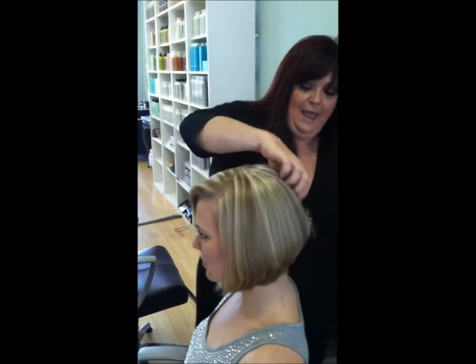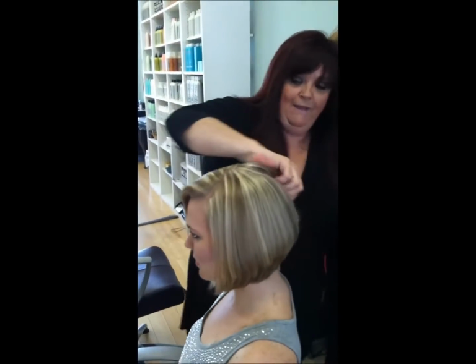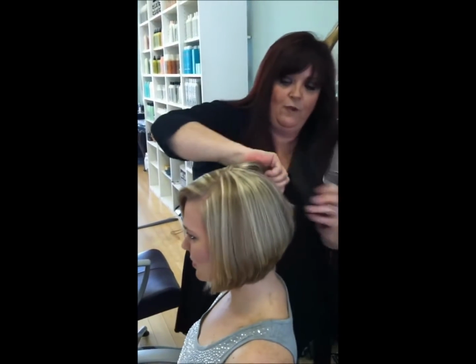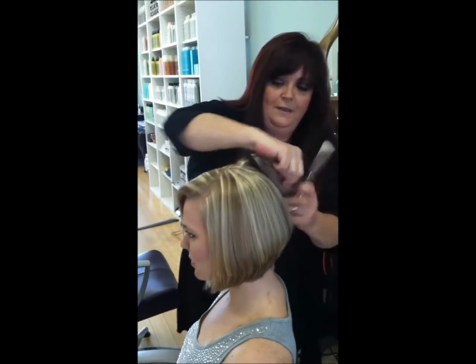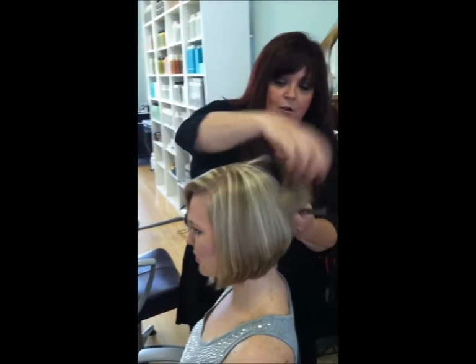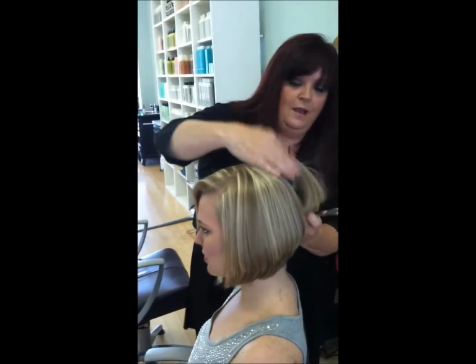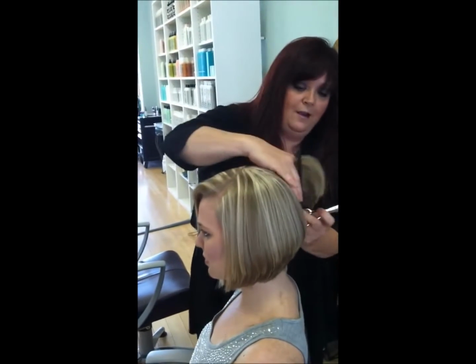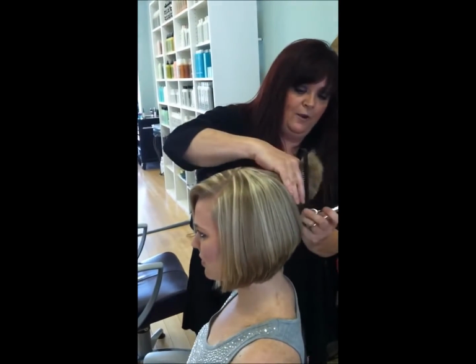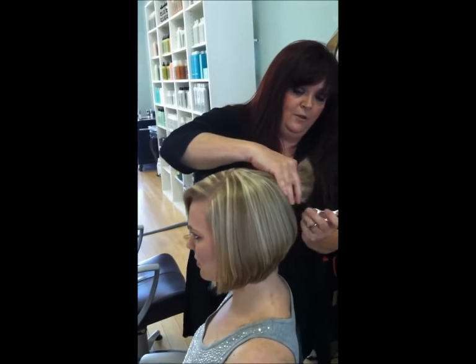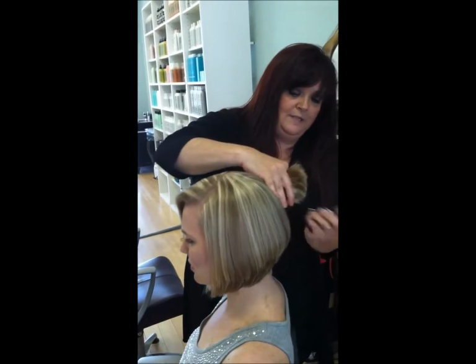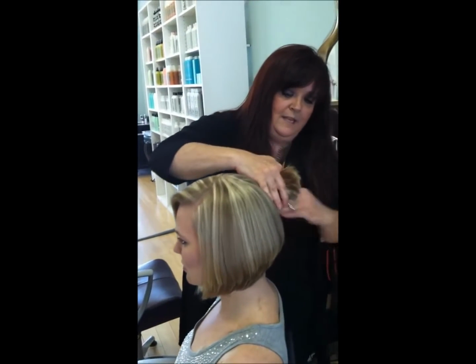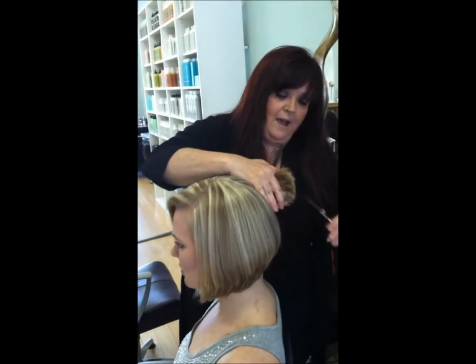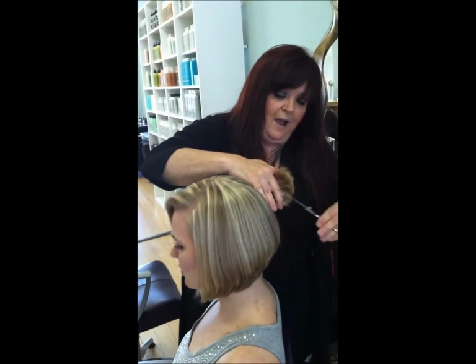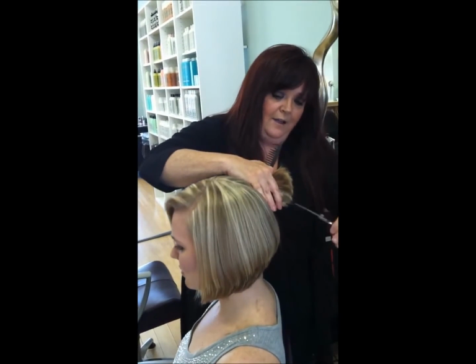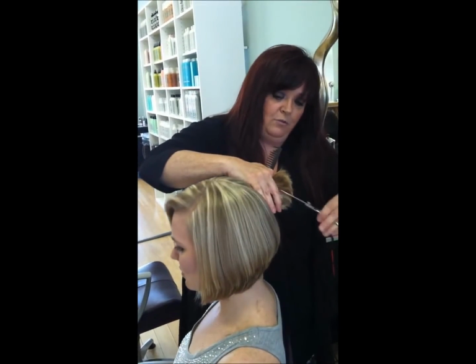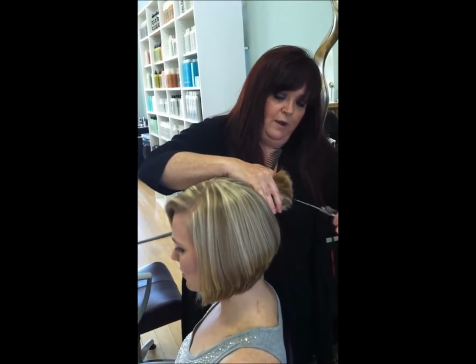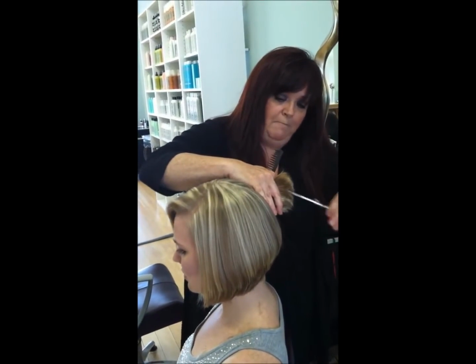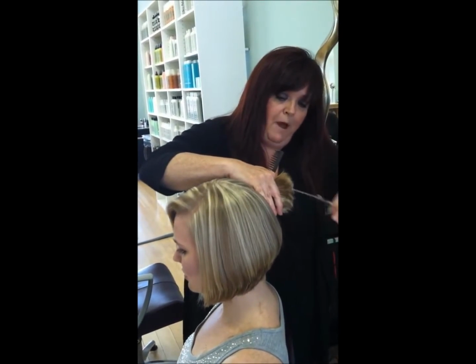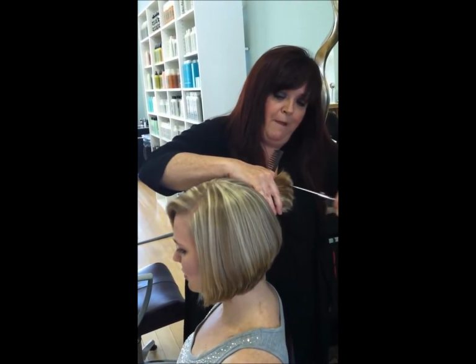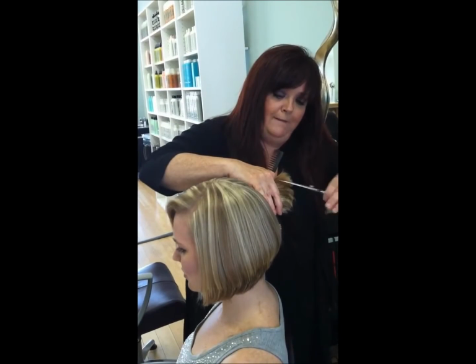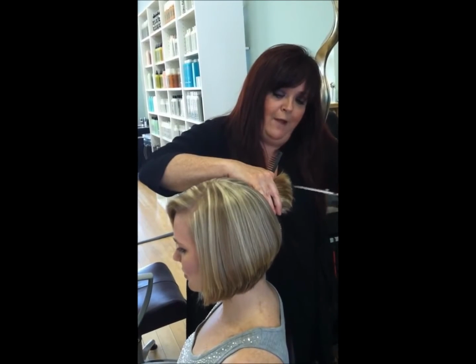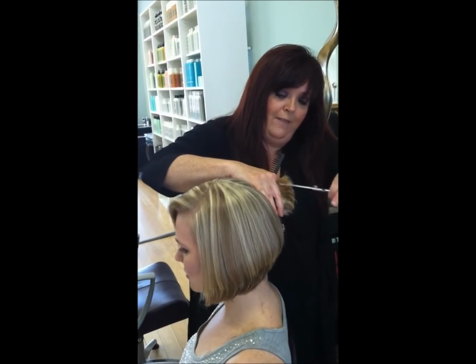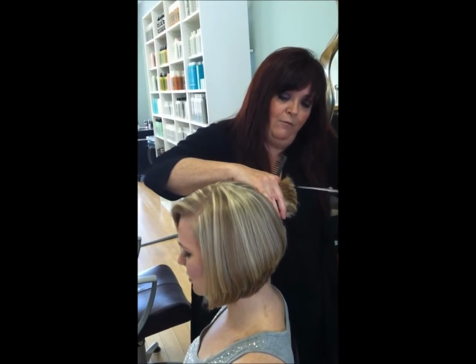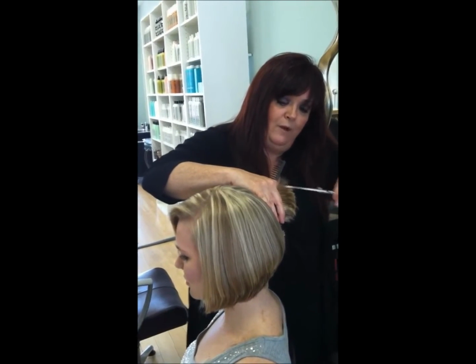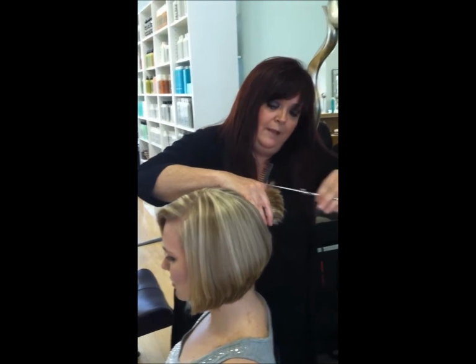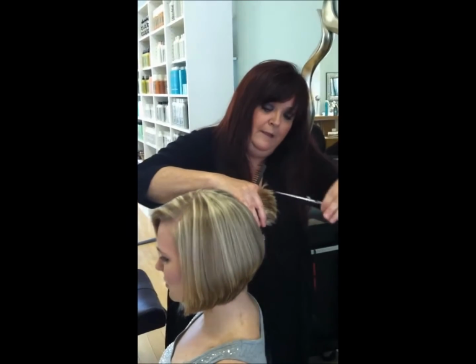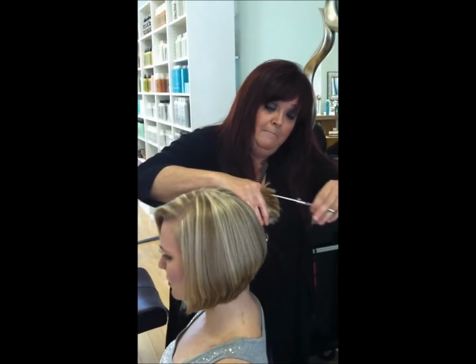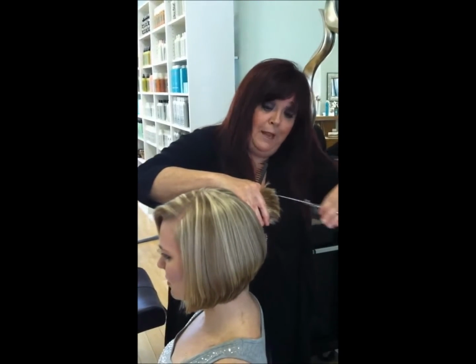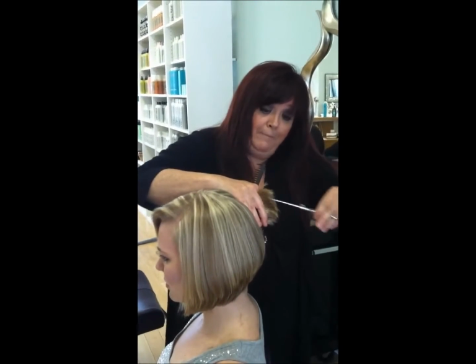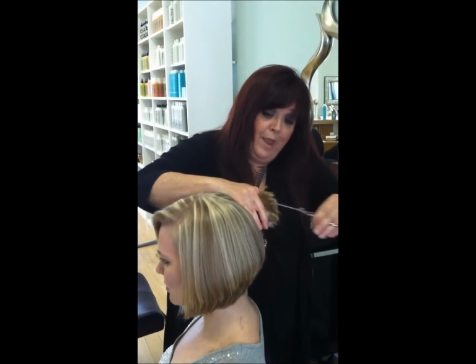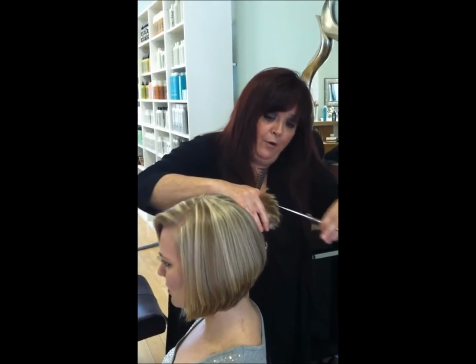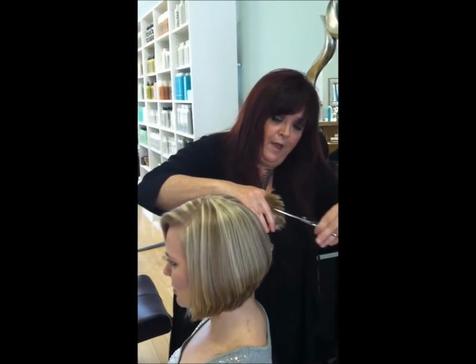After I did her coloring, you can see the highlights really pop out now, and they really play up the haircut.